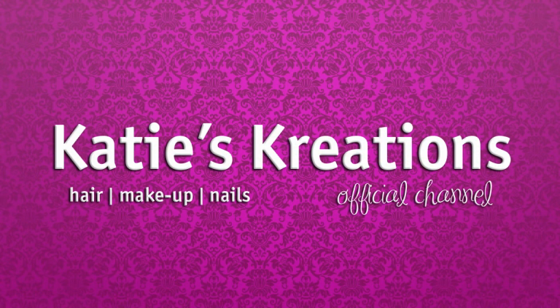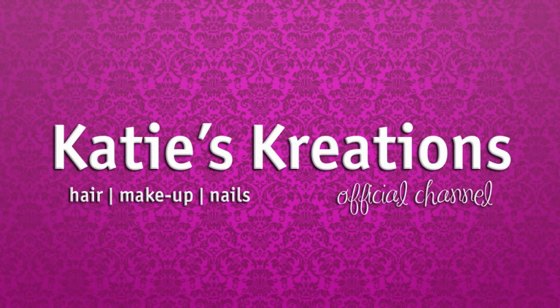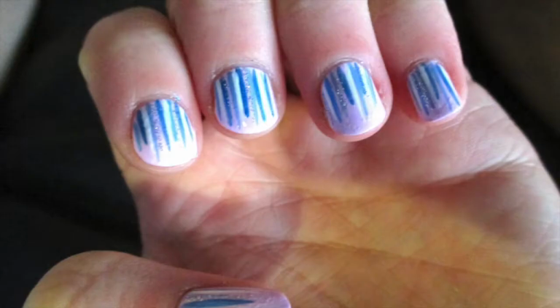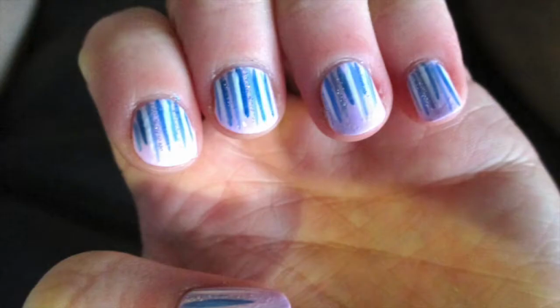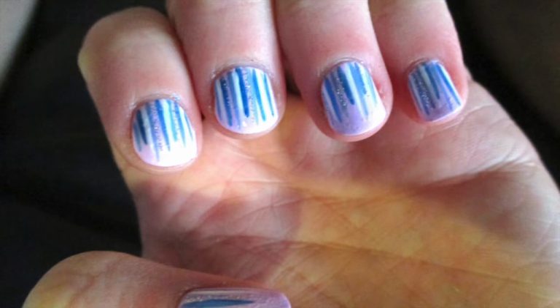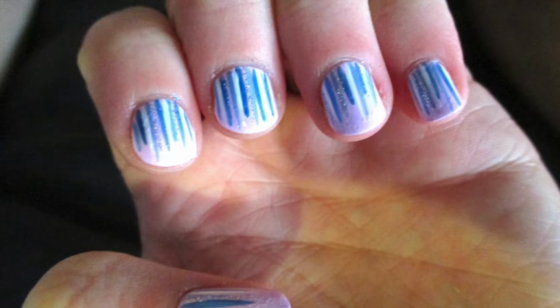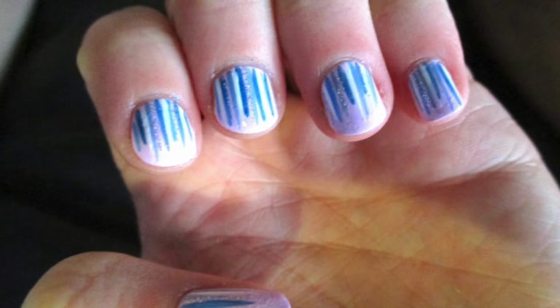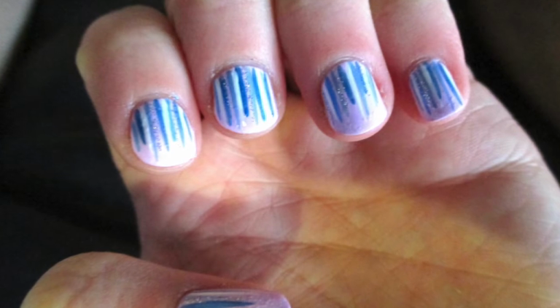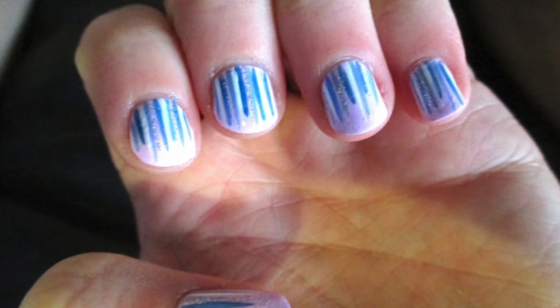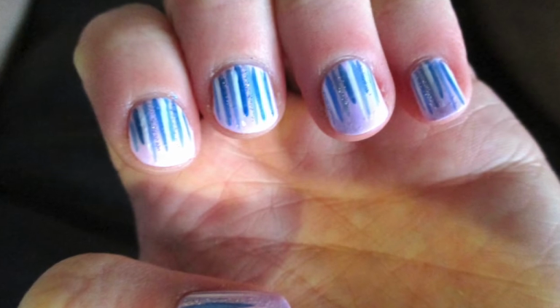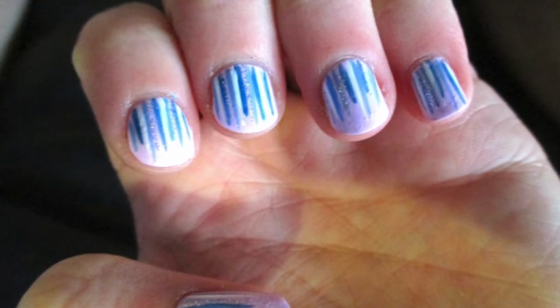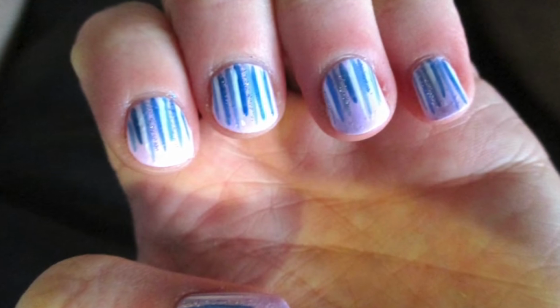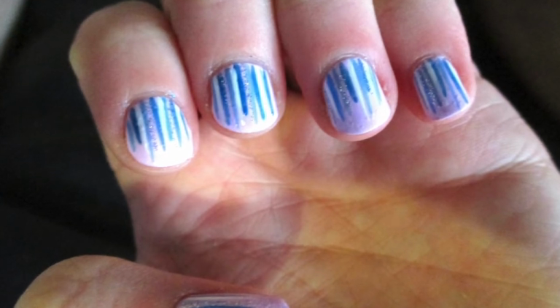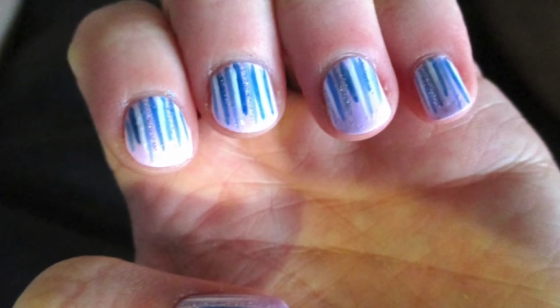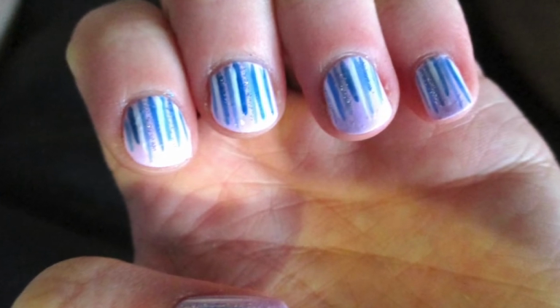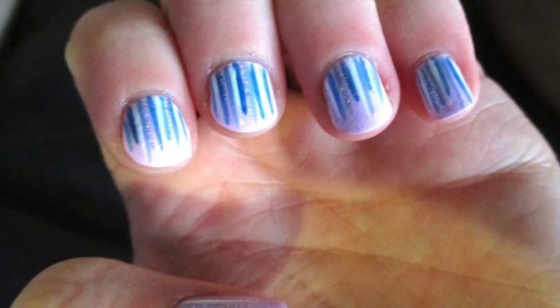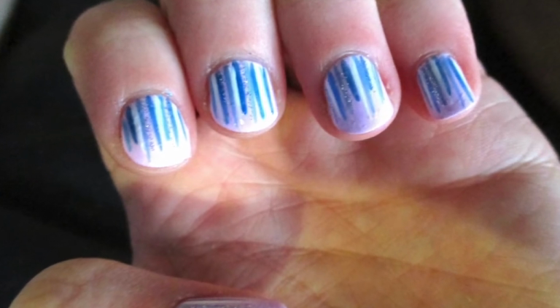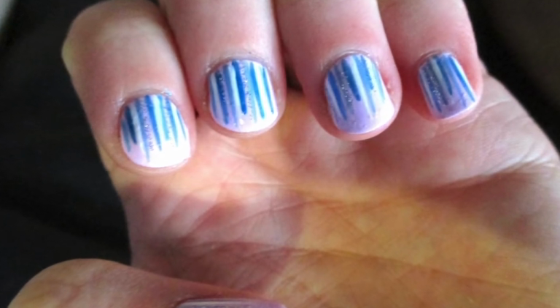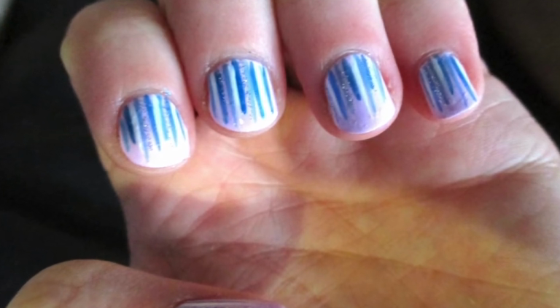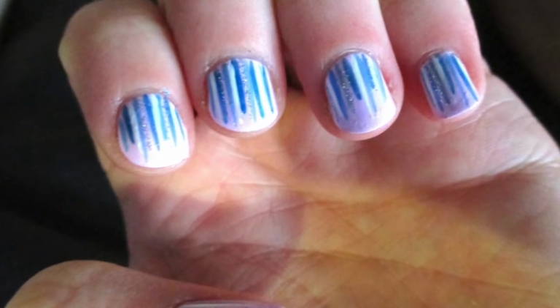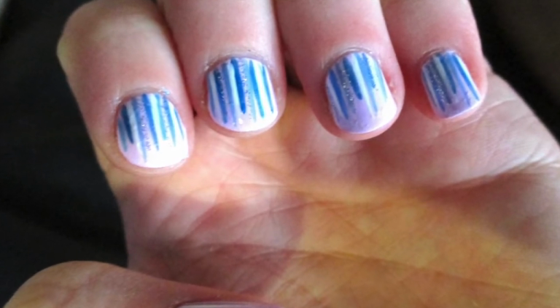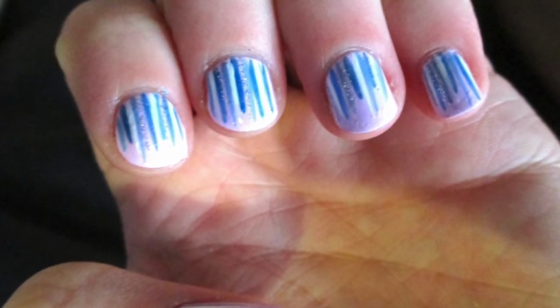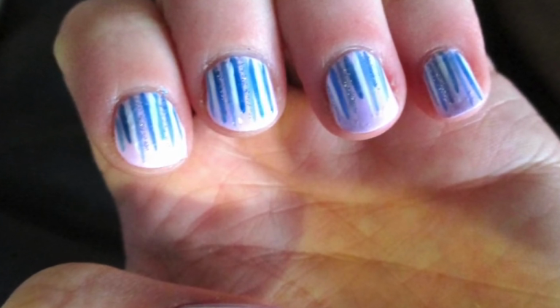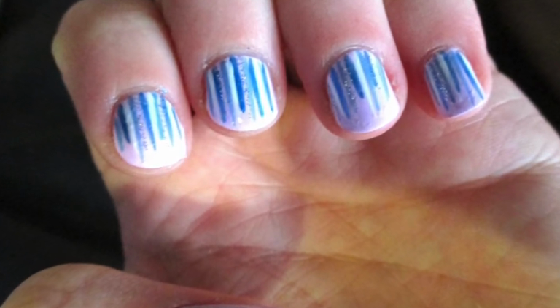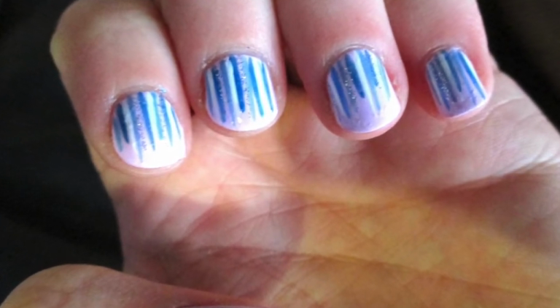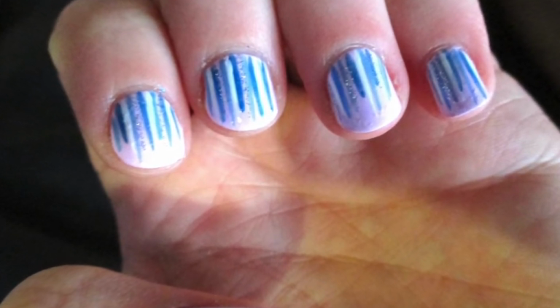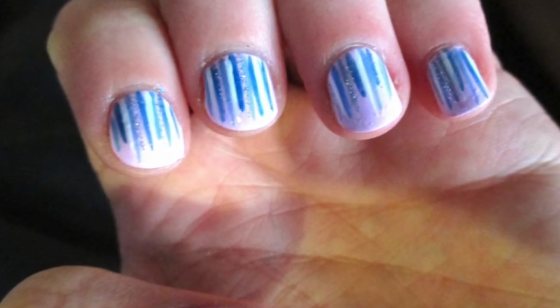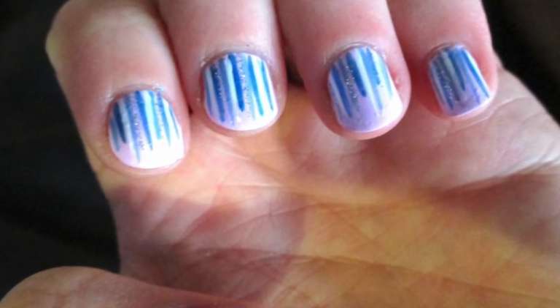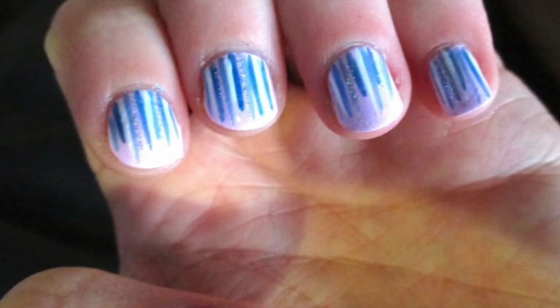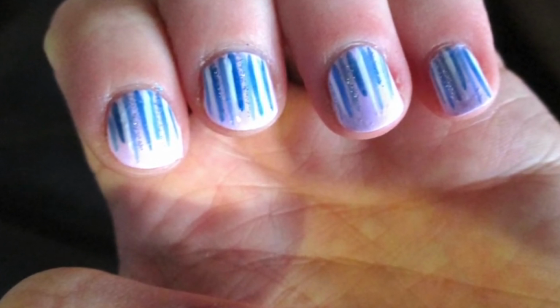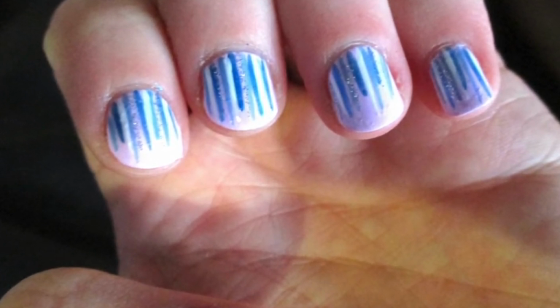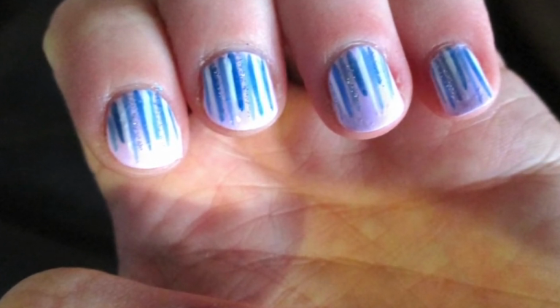Today we're going to be working on a design that's cute and easy, and I like to call it Thunderstorm nails.